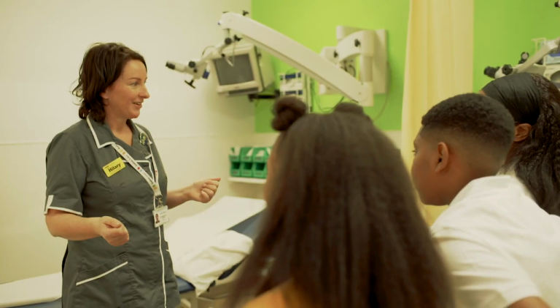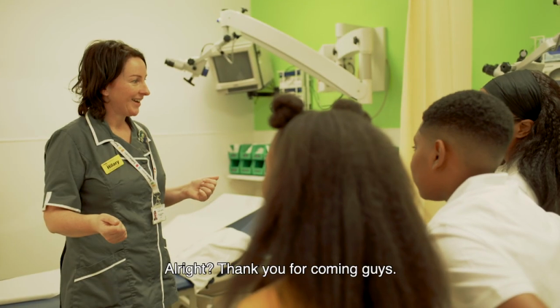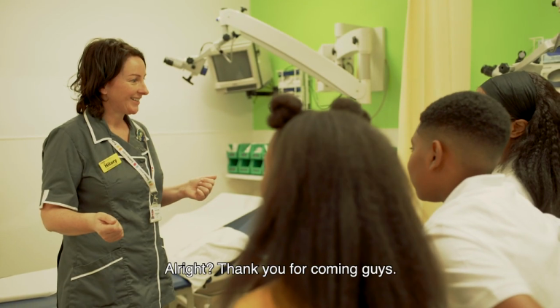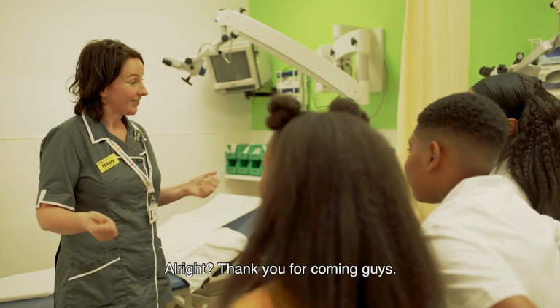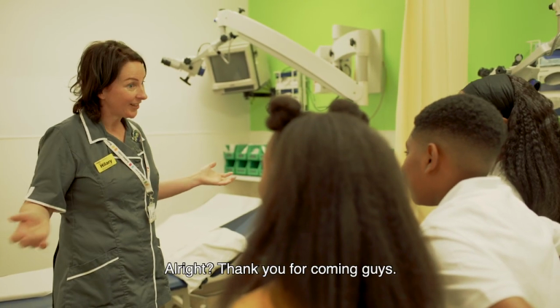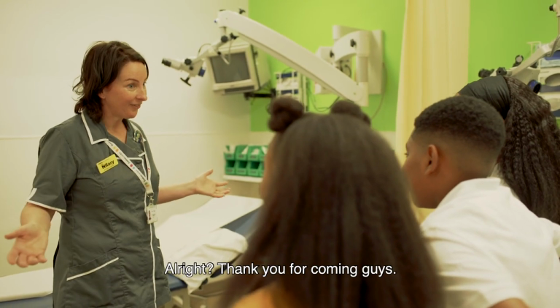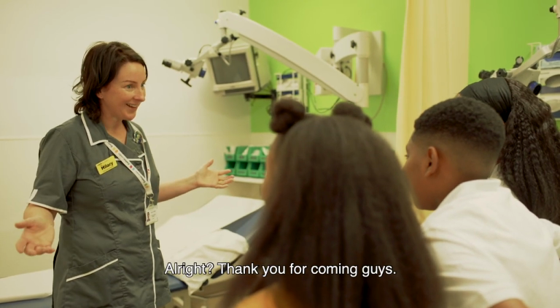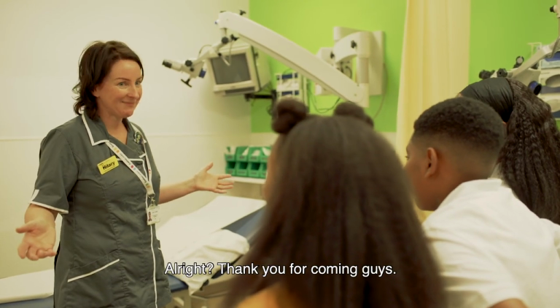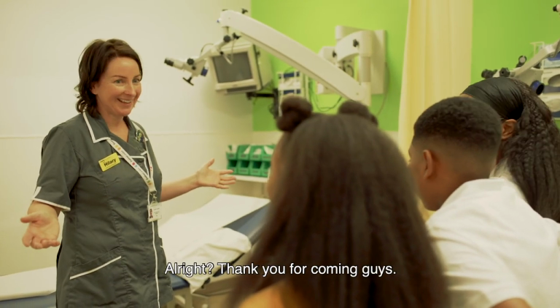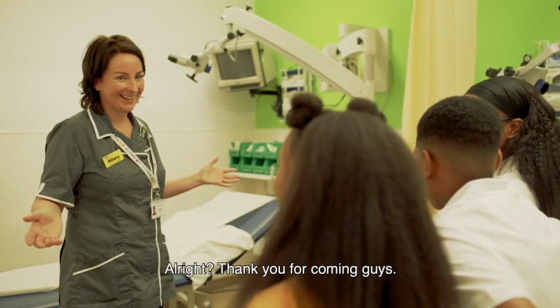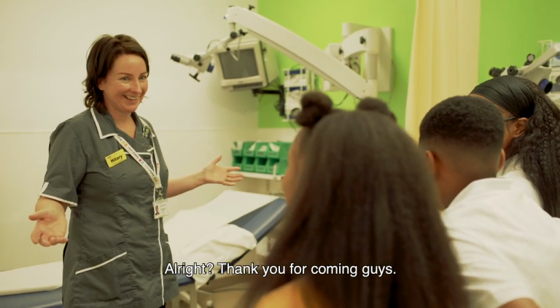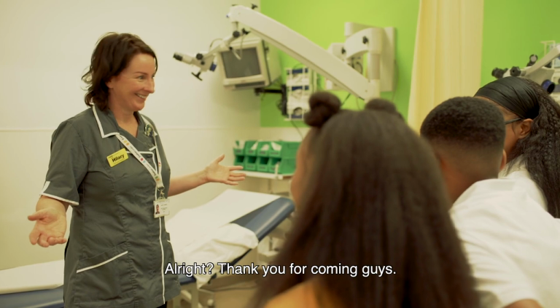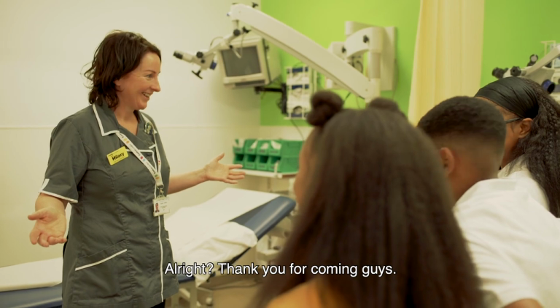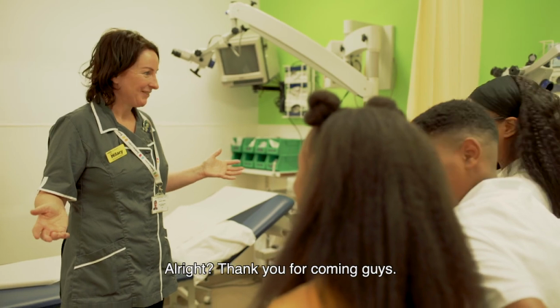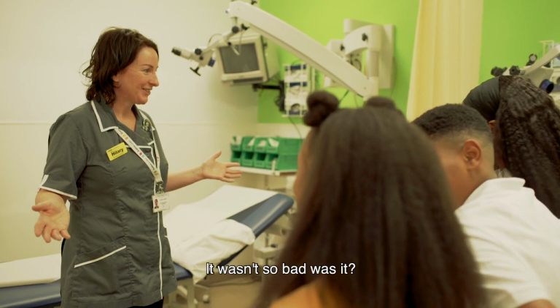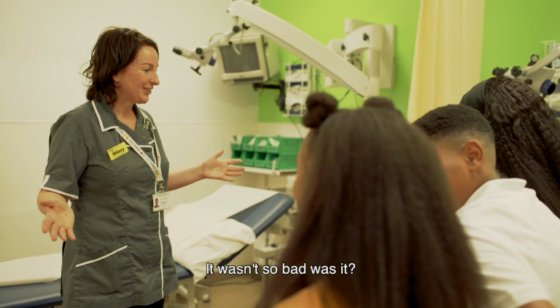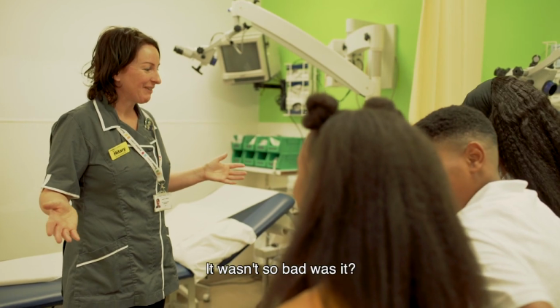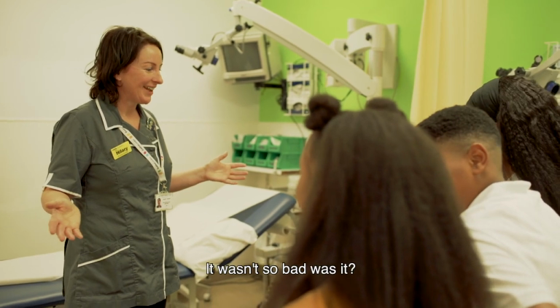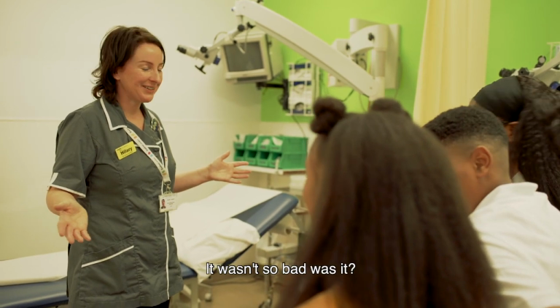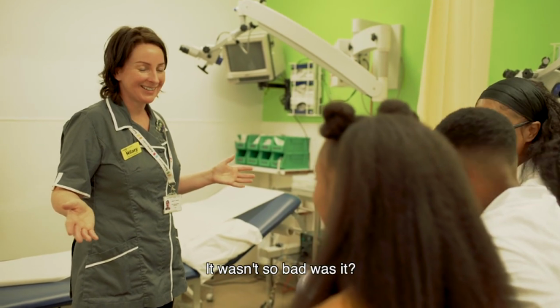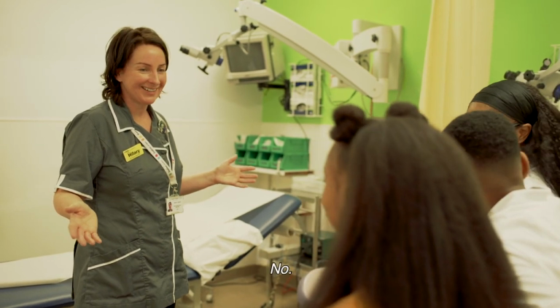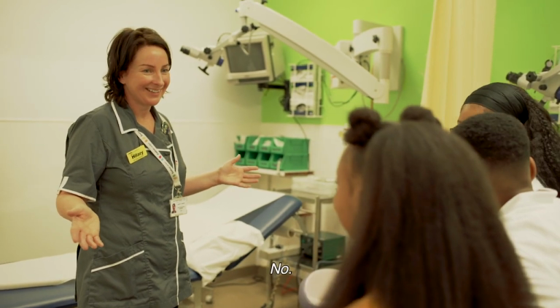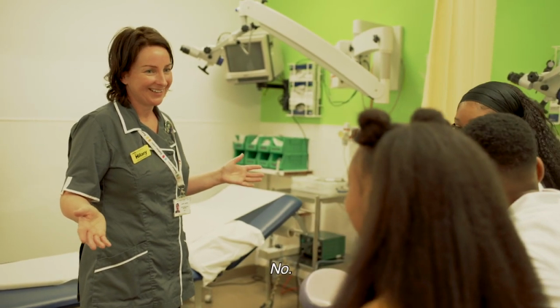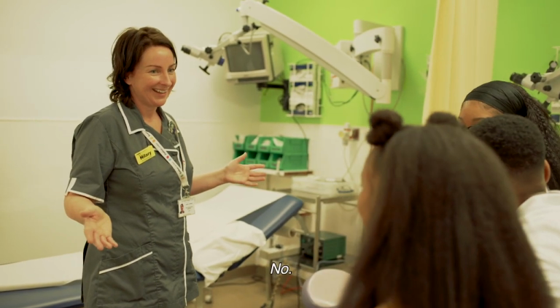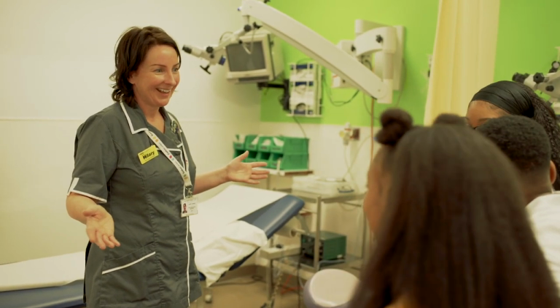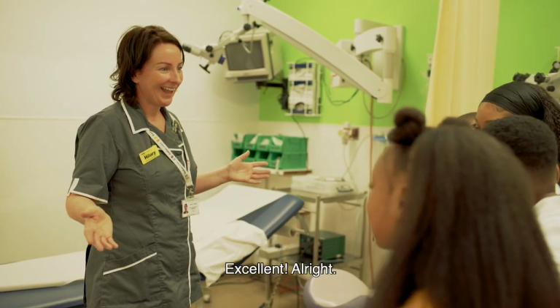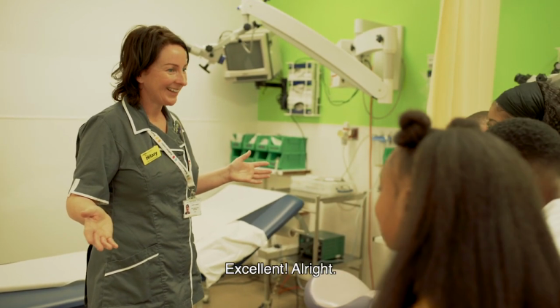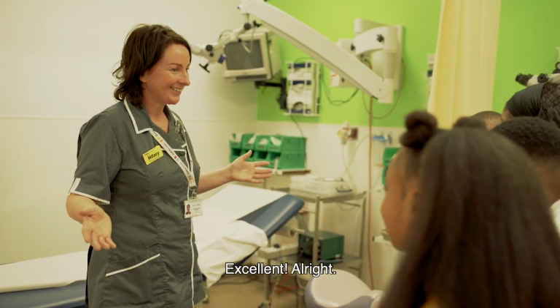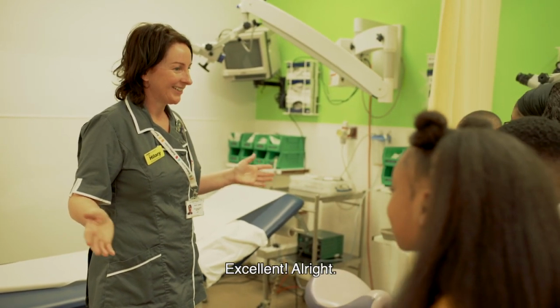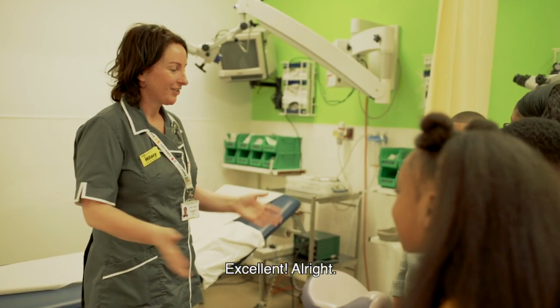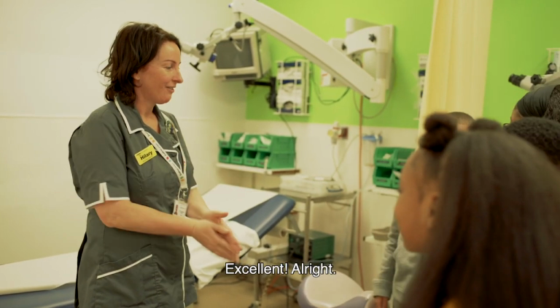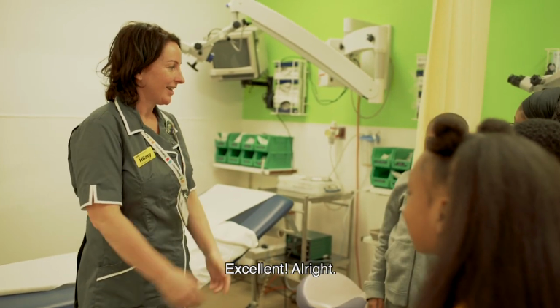Thank you for coming. It wasn't so bad, was it? No. Excellent — don't worry.